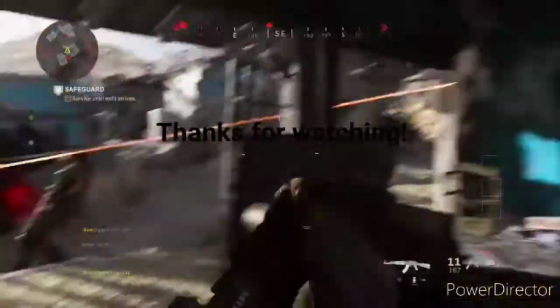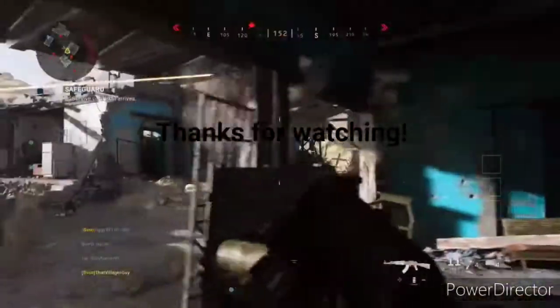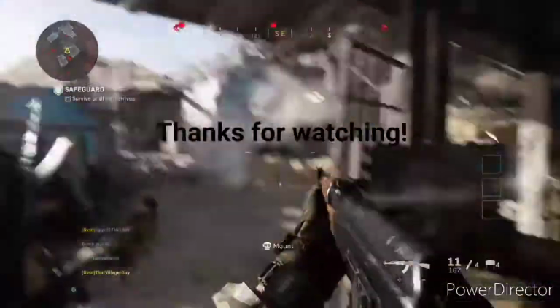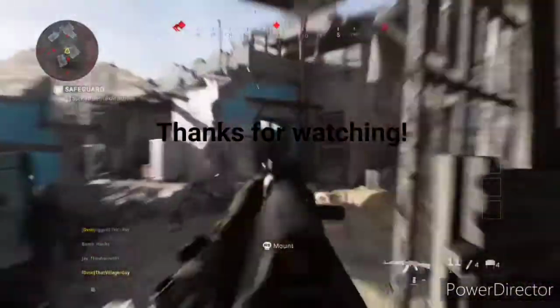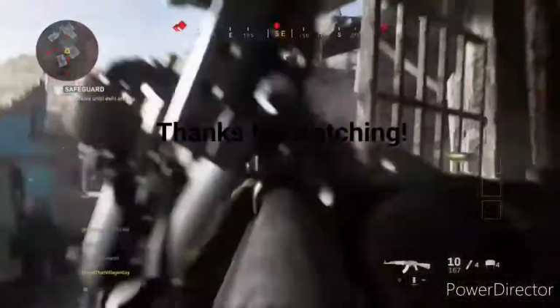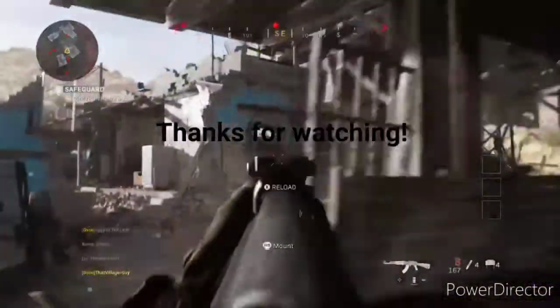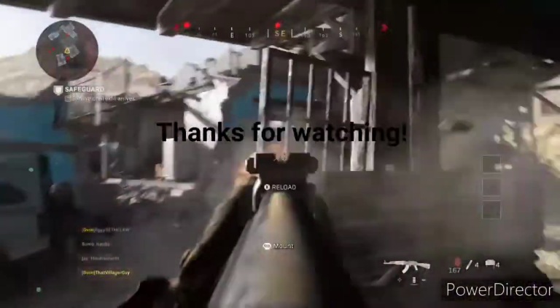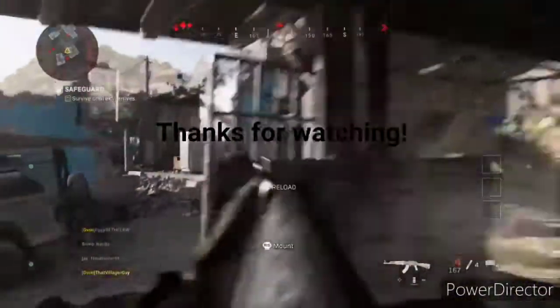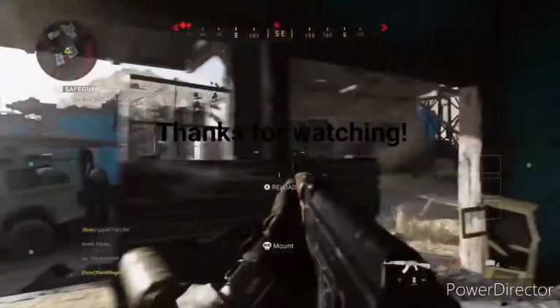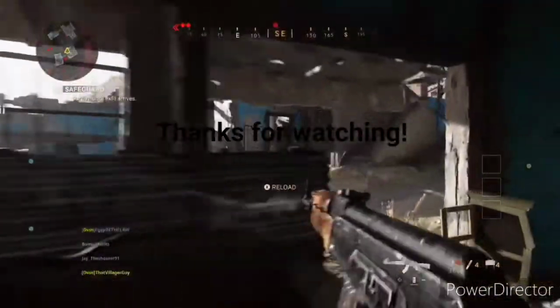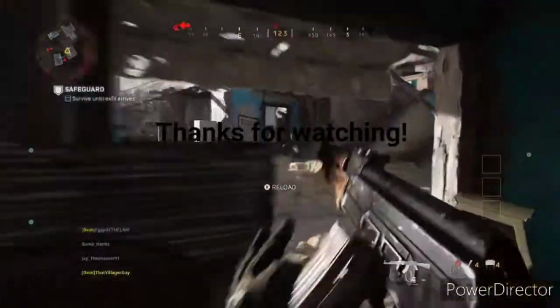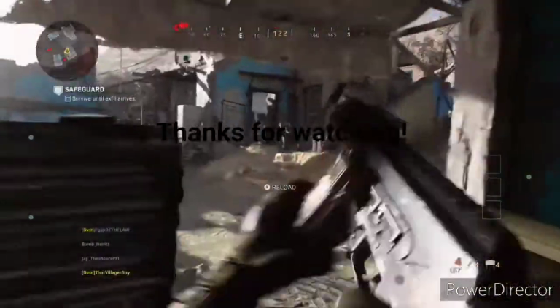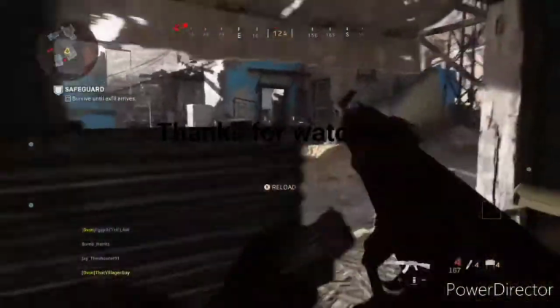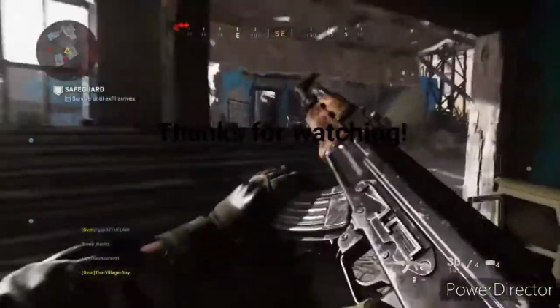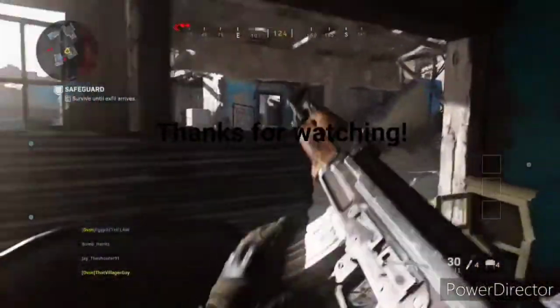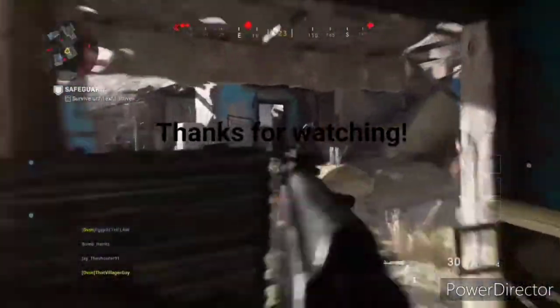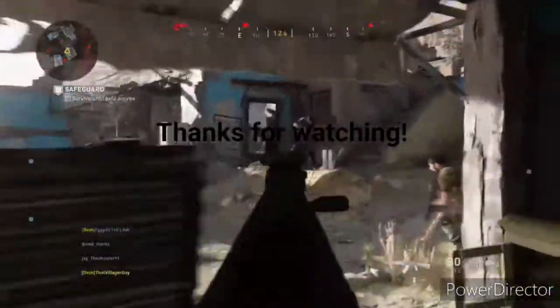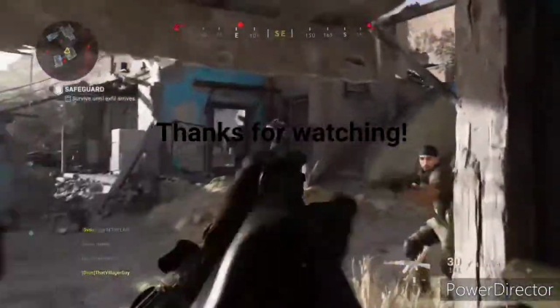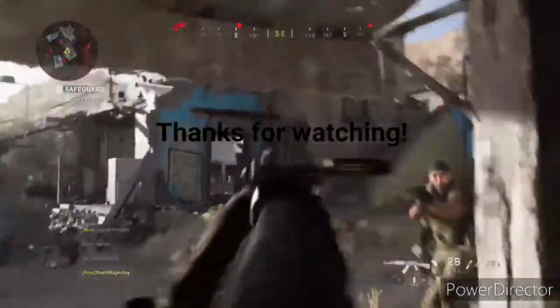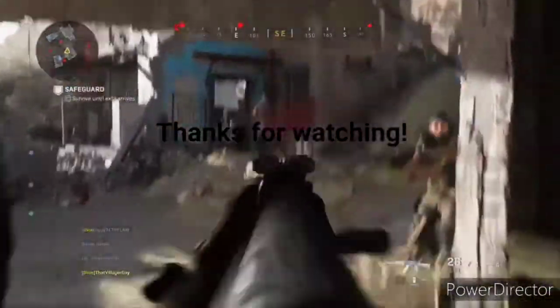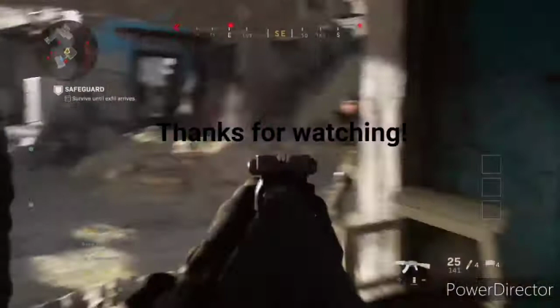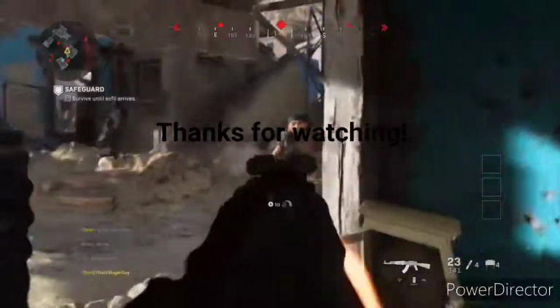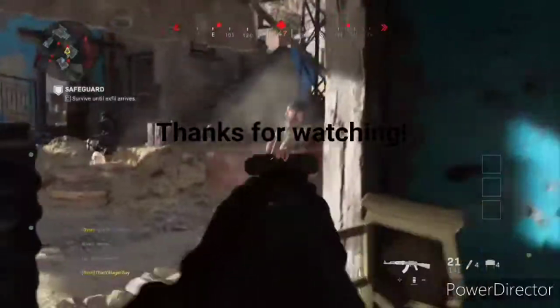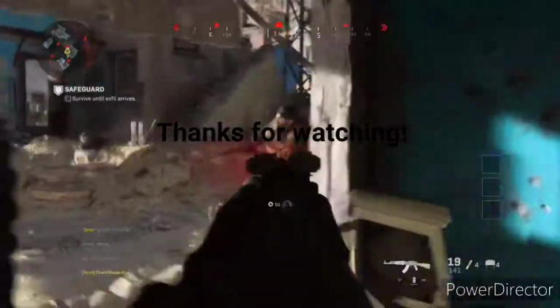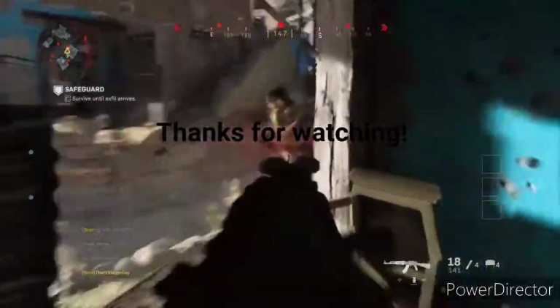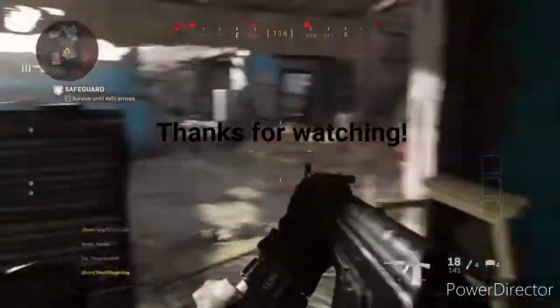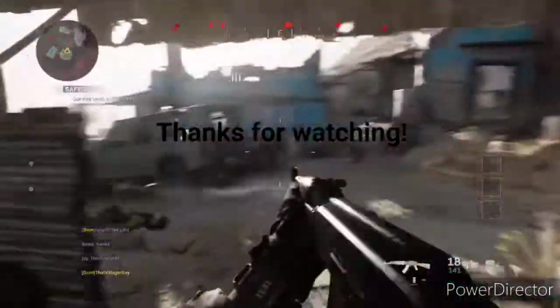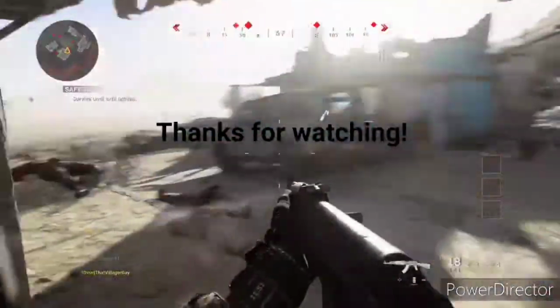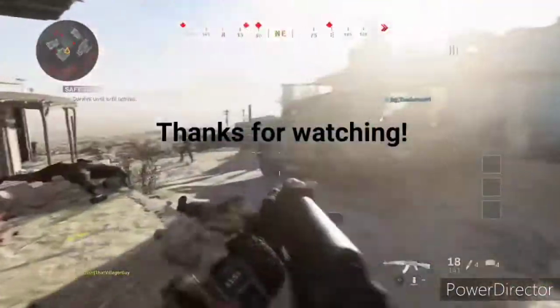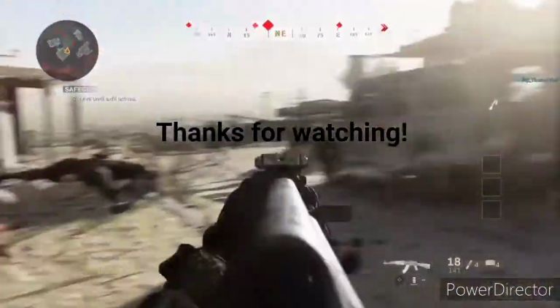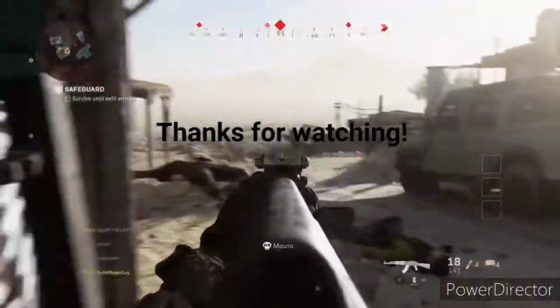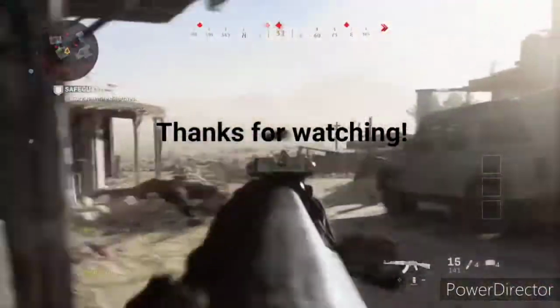I made this video for my friends, so thanks for watching. Oh my God.